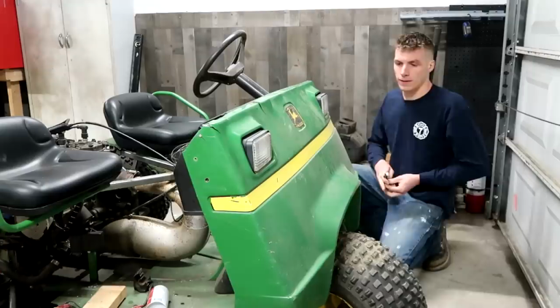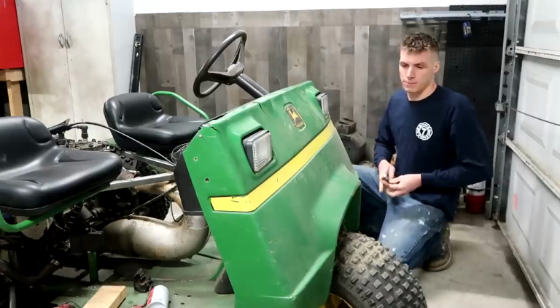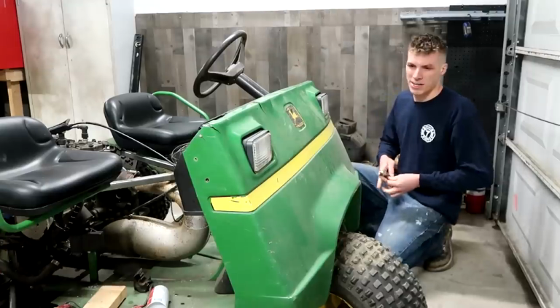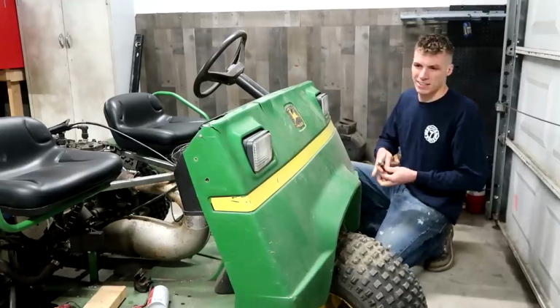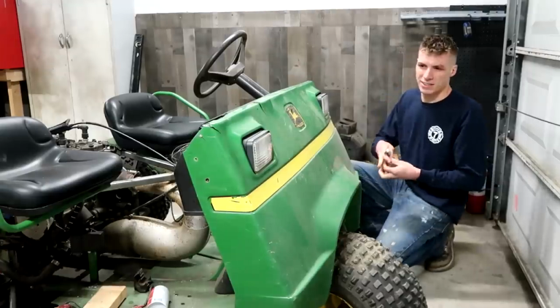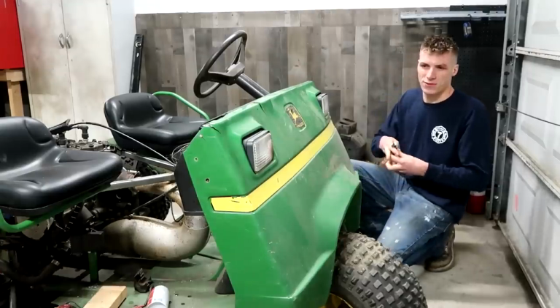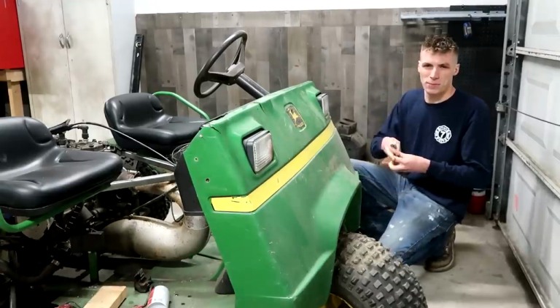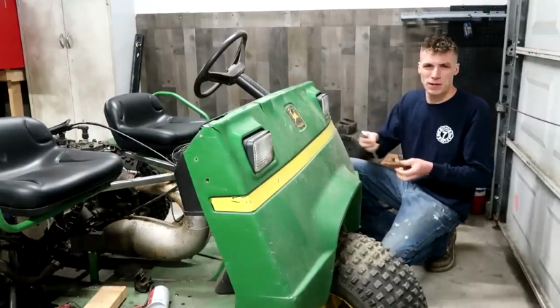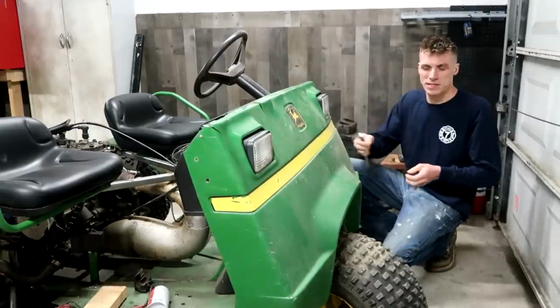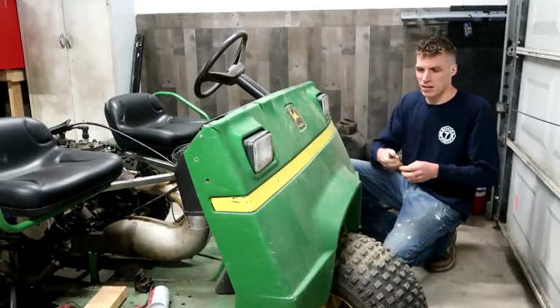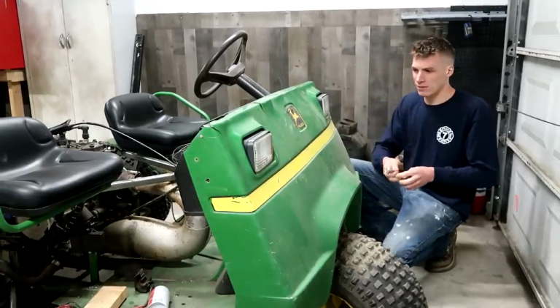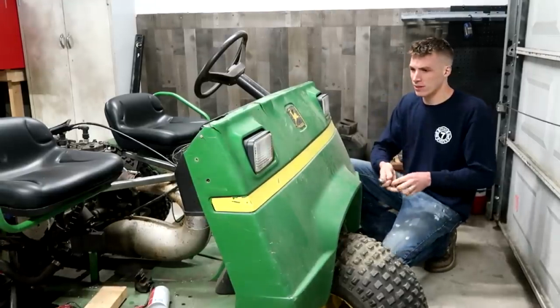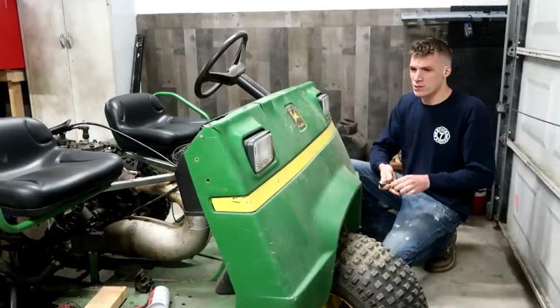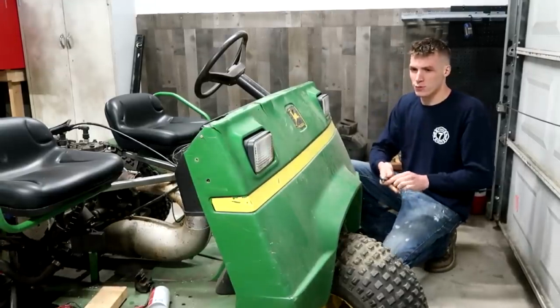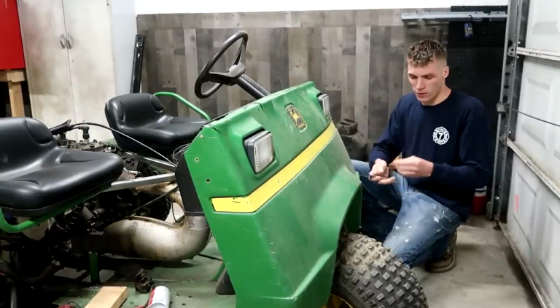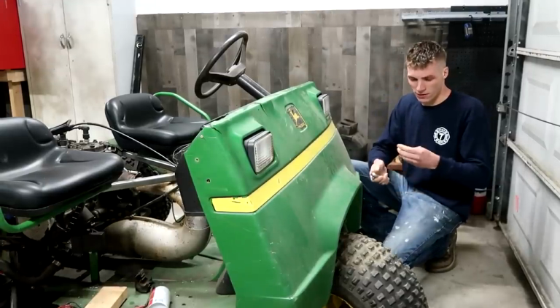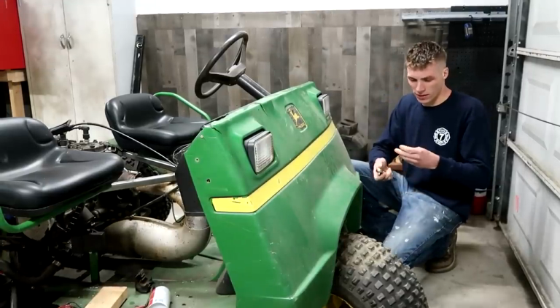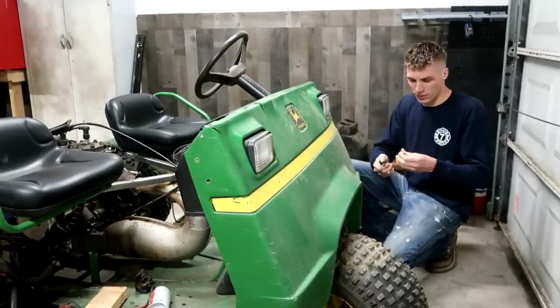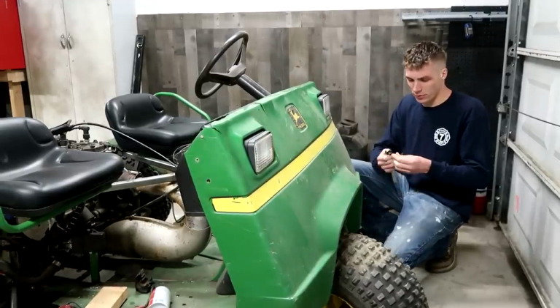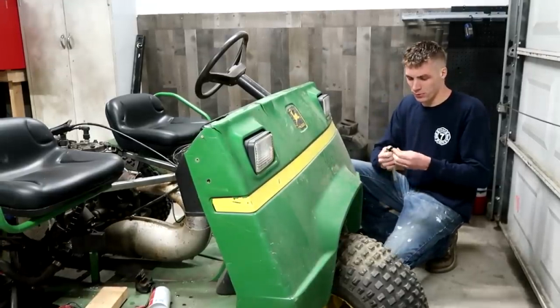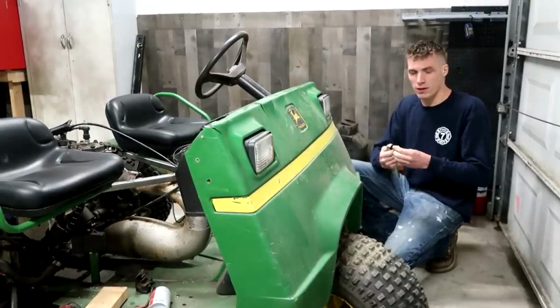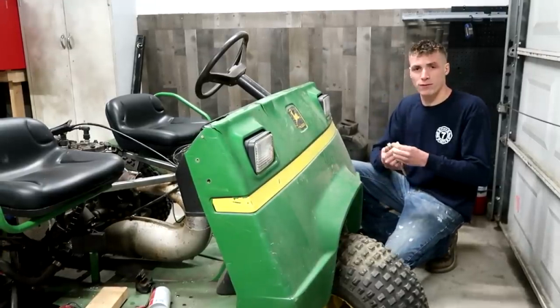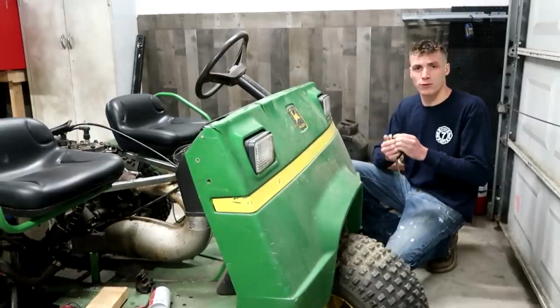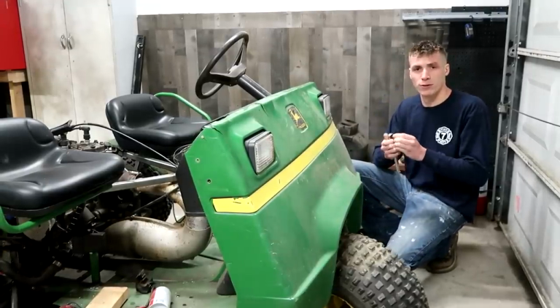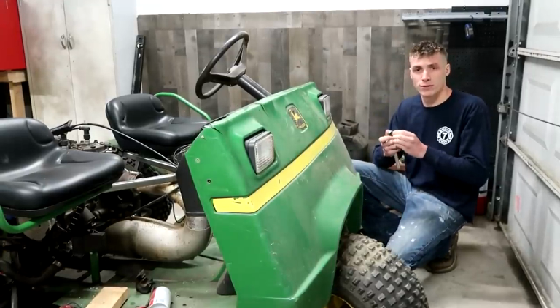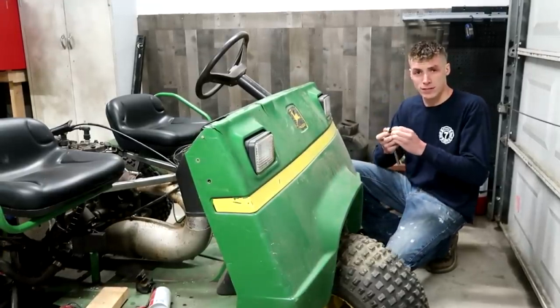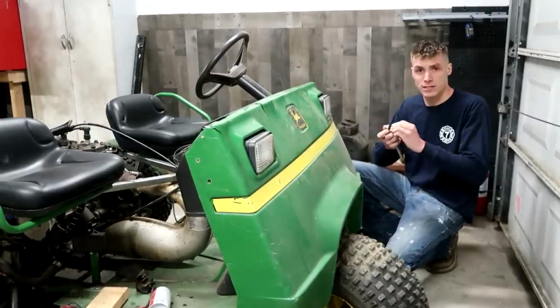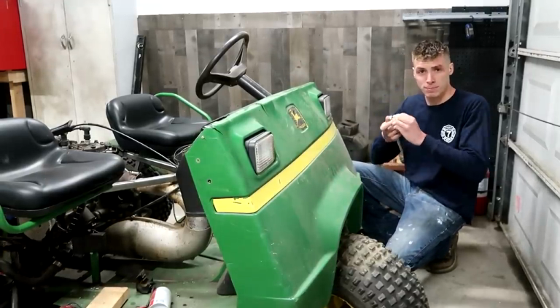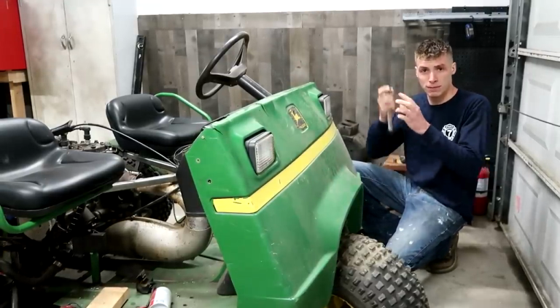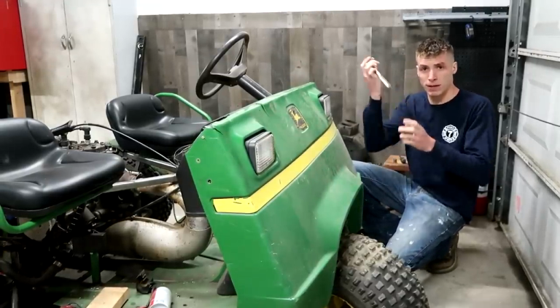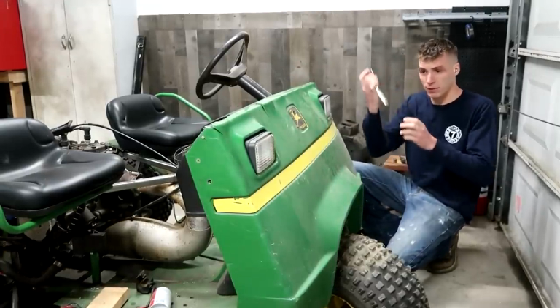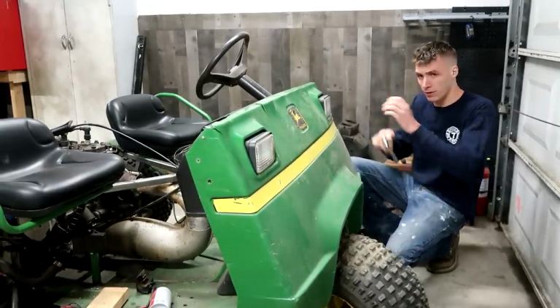Trying to get this front piece off - so far I've gone through three different tools, this being my third.